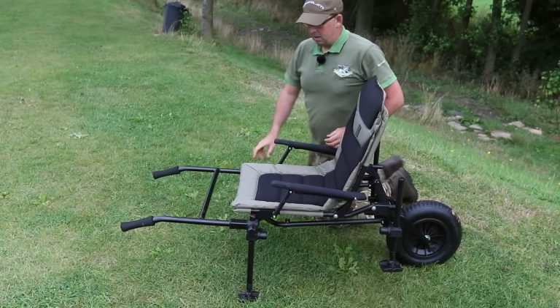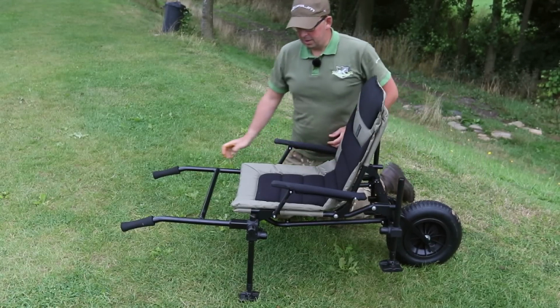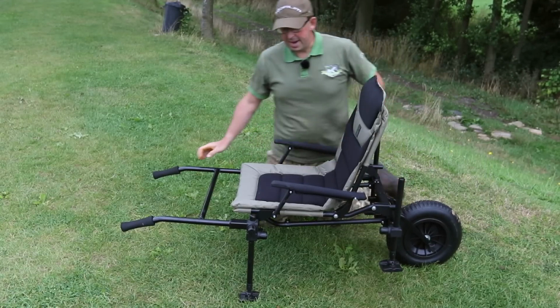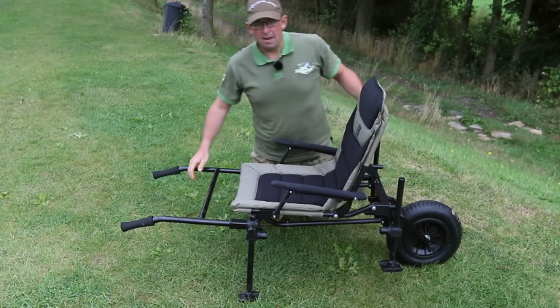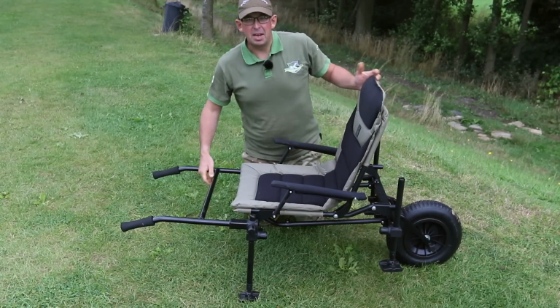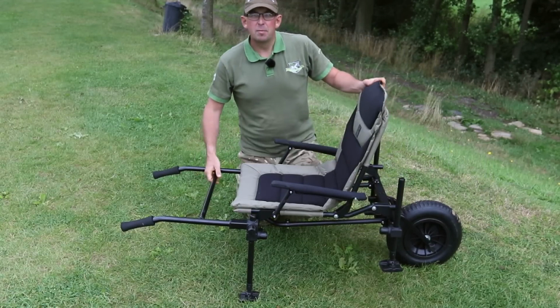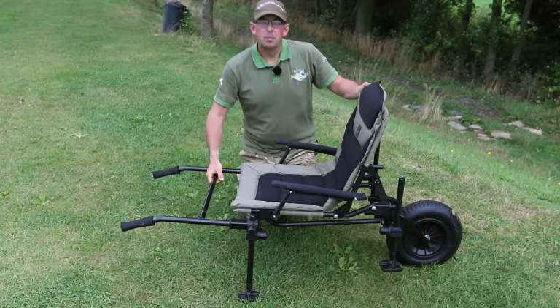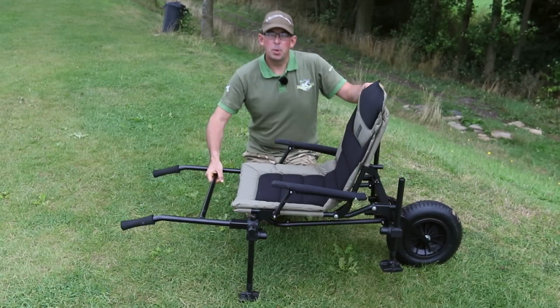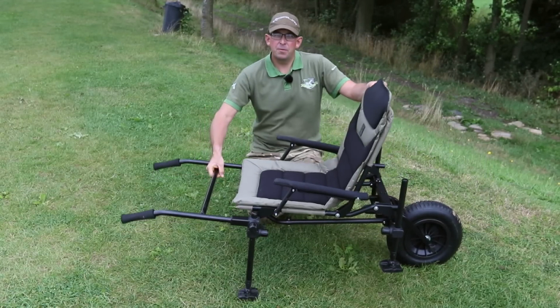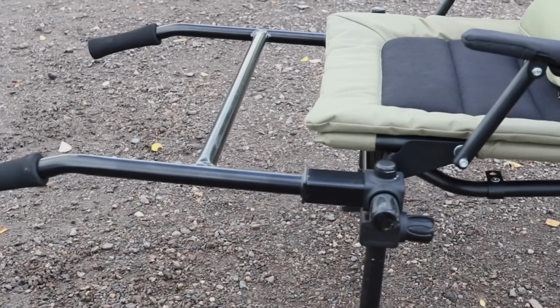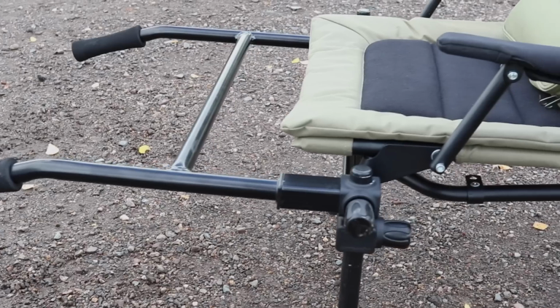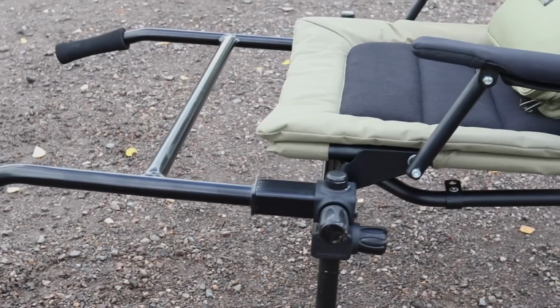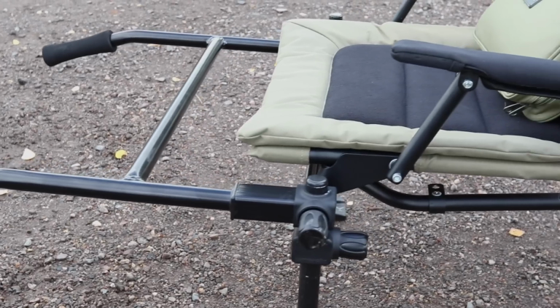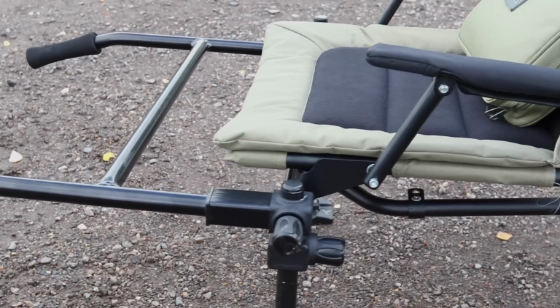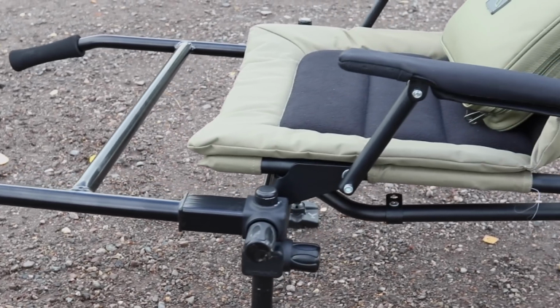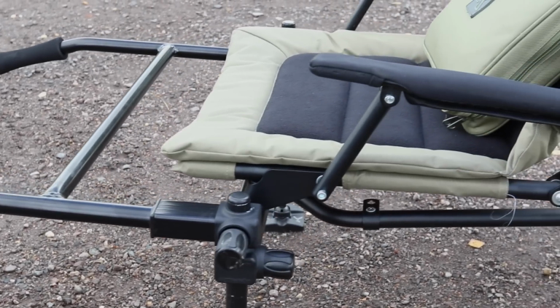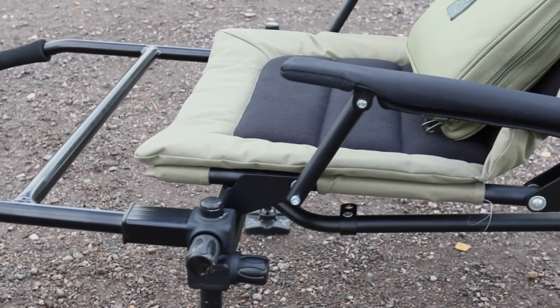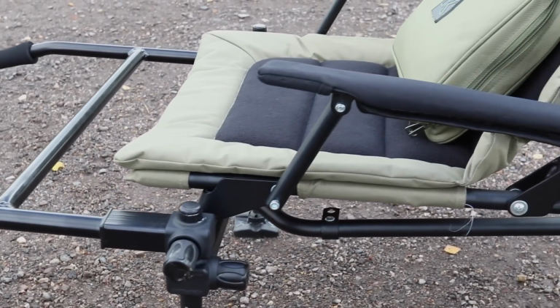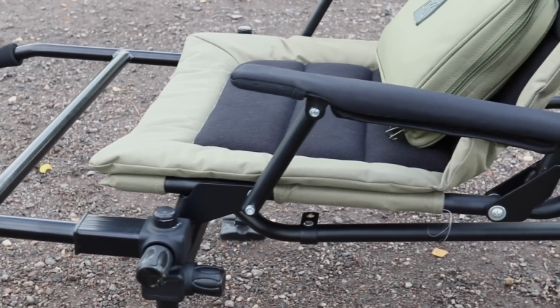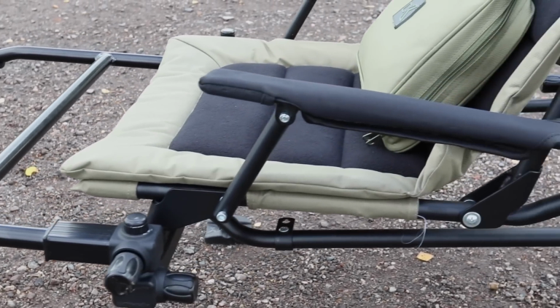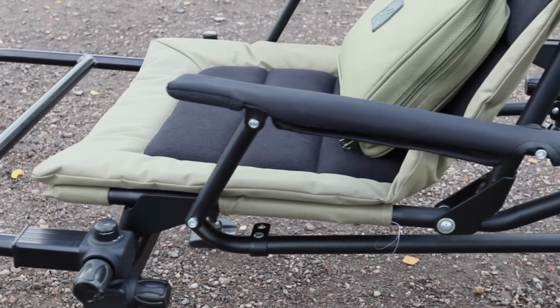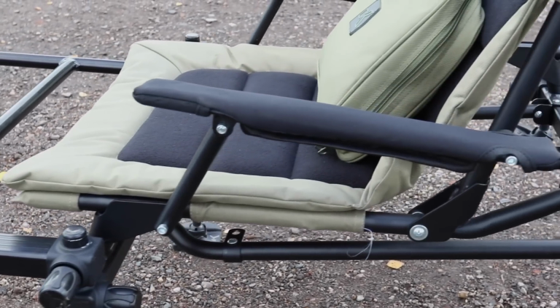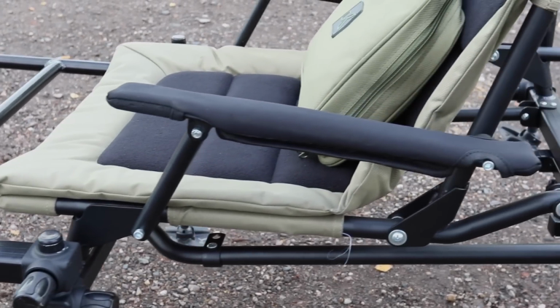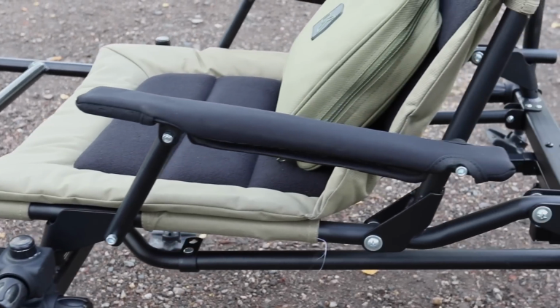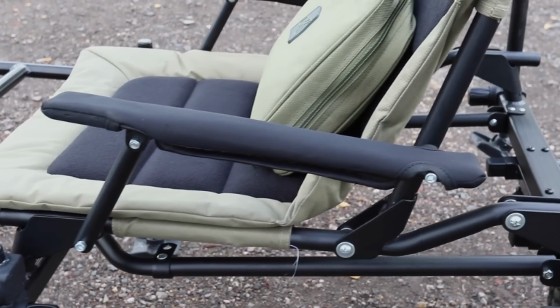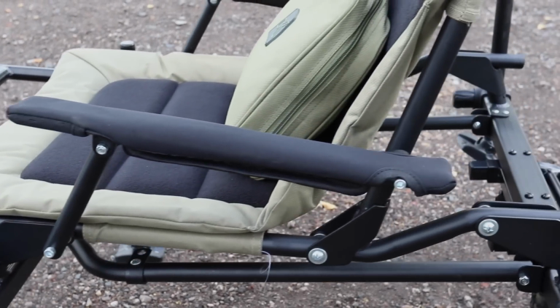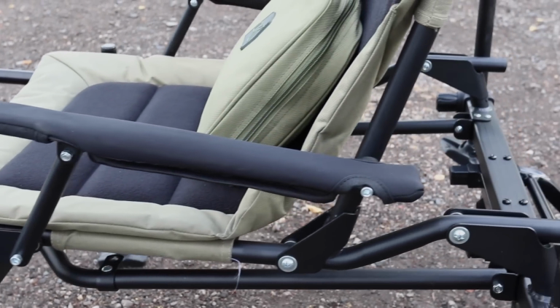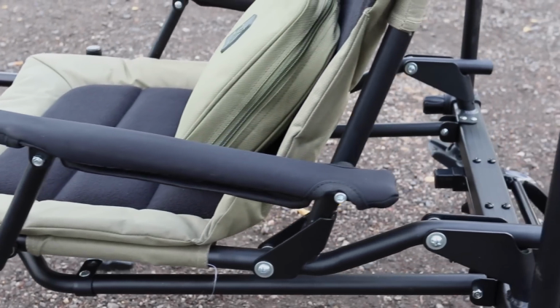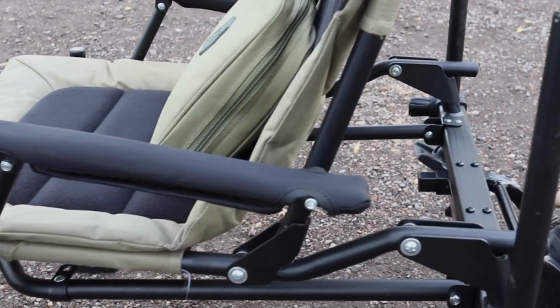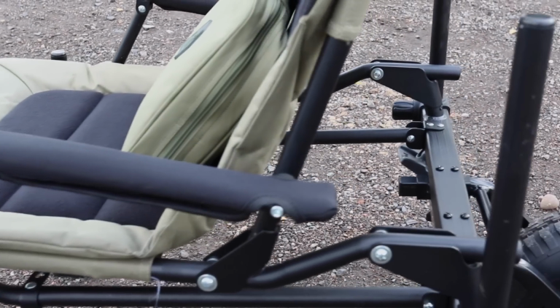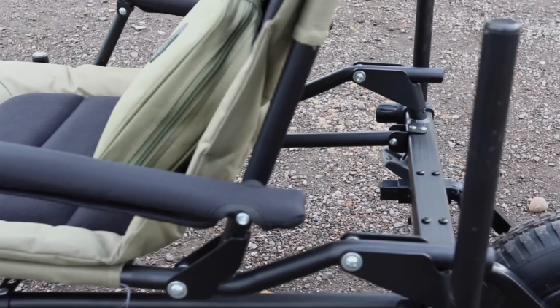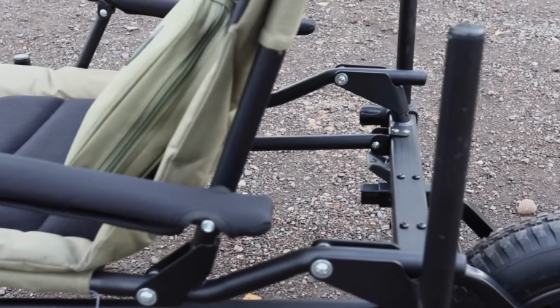And there you have it — perfect tackle transportation. No need for another barra, and lots more room in your vehicle.